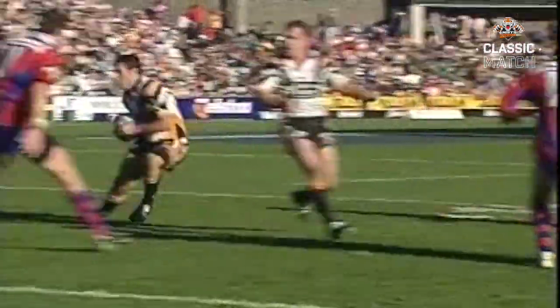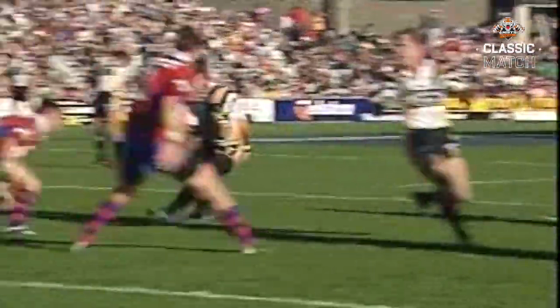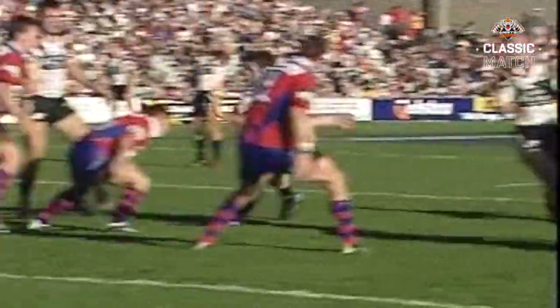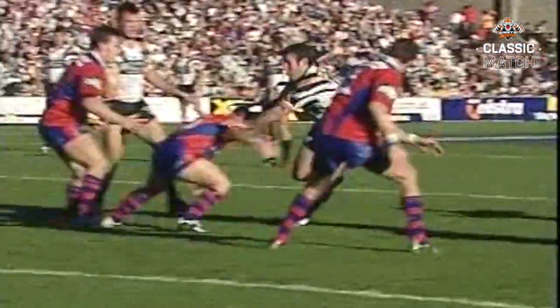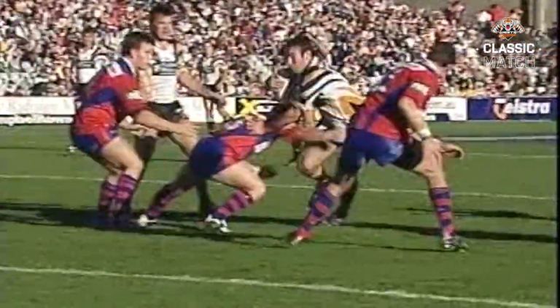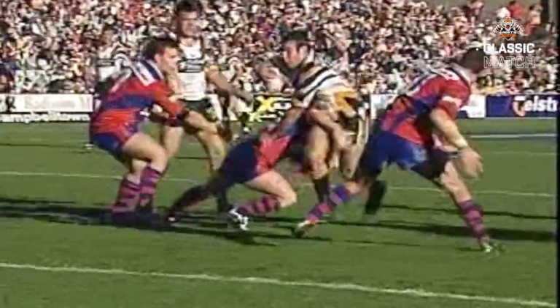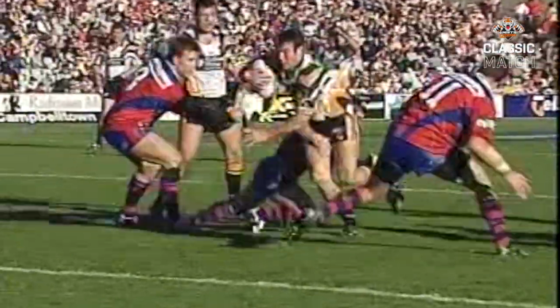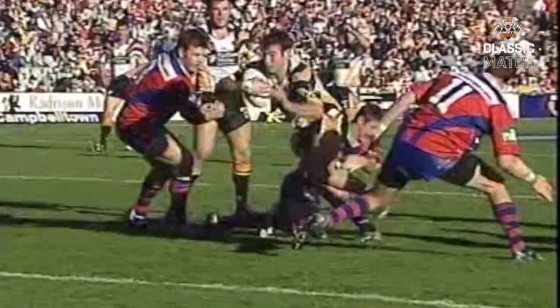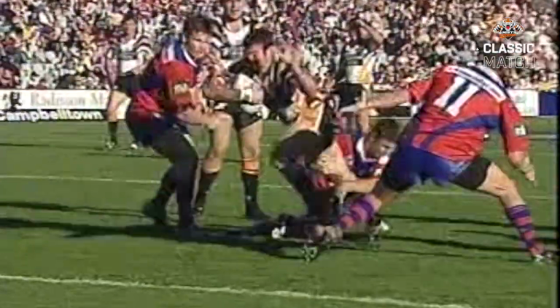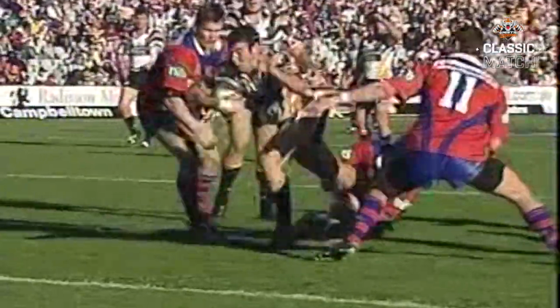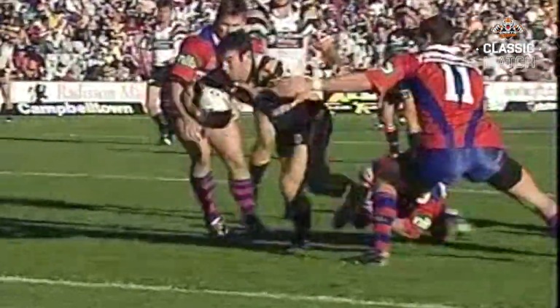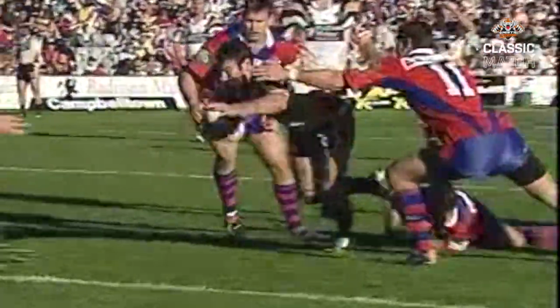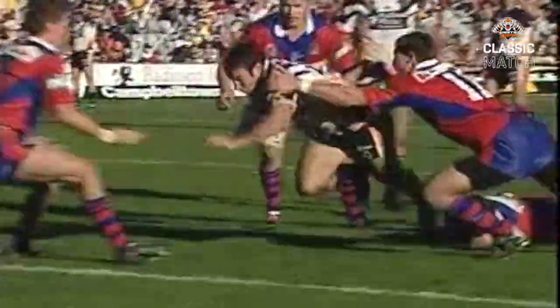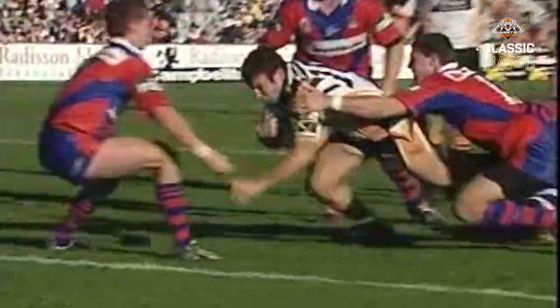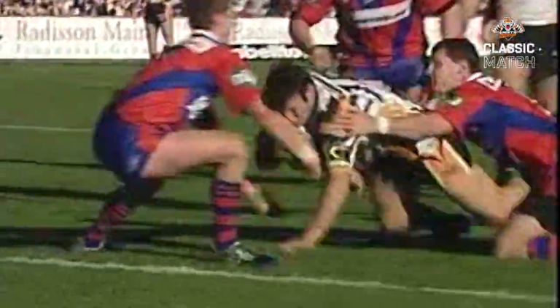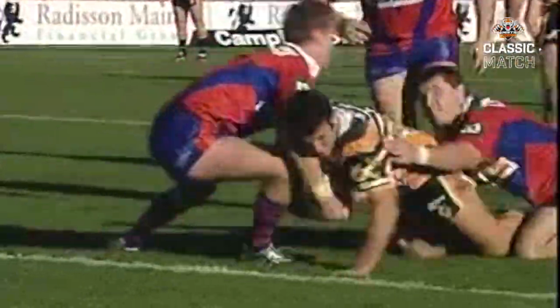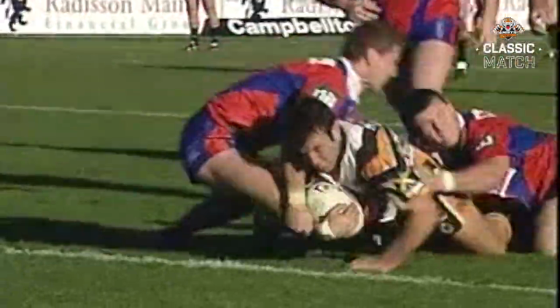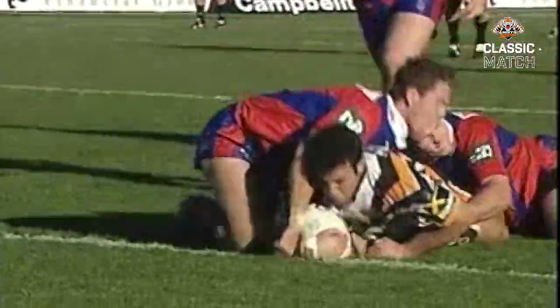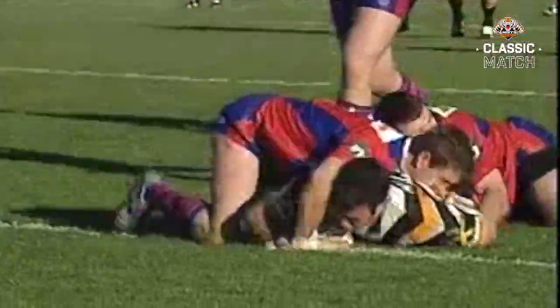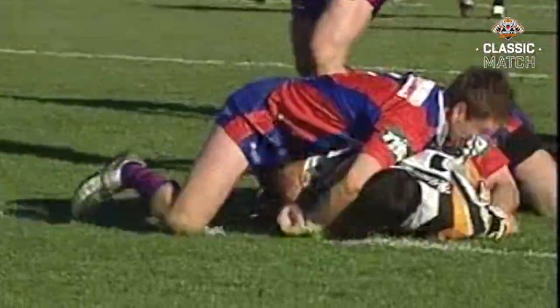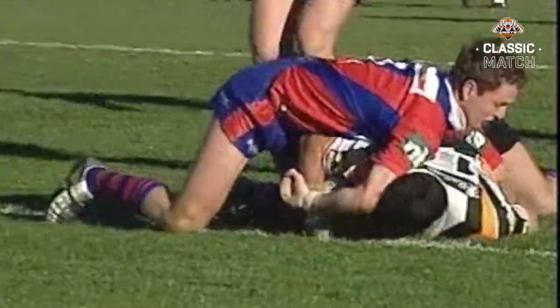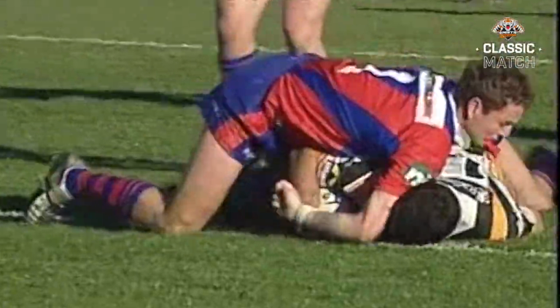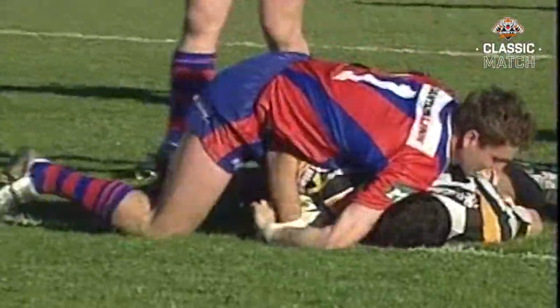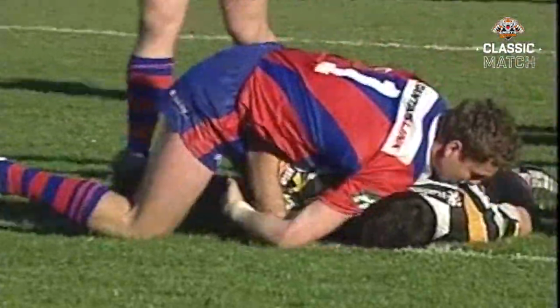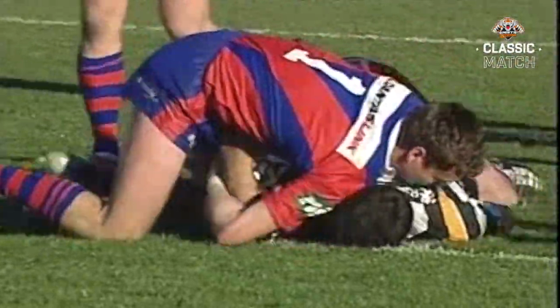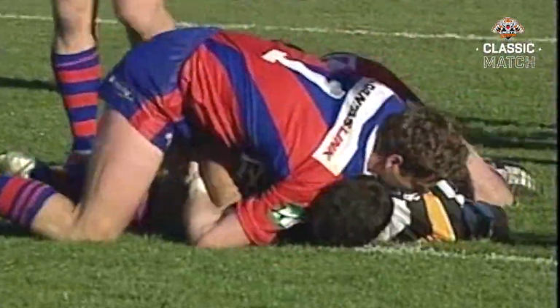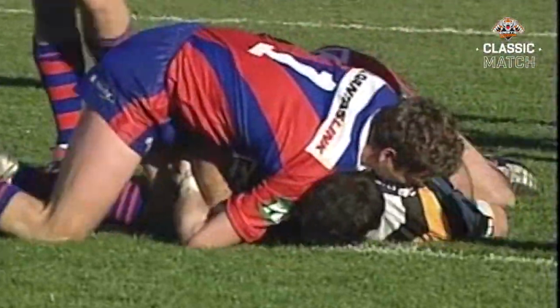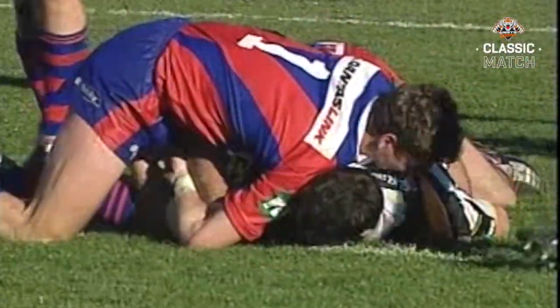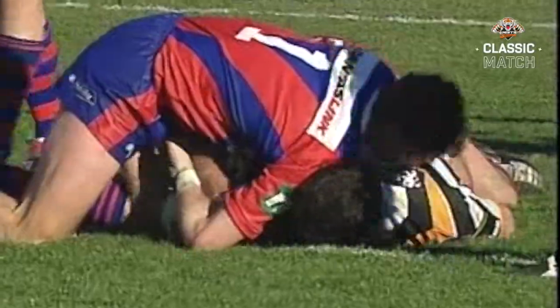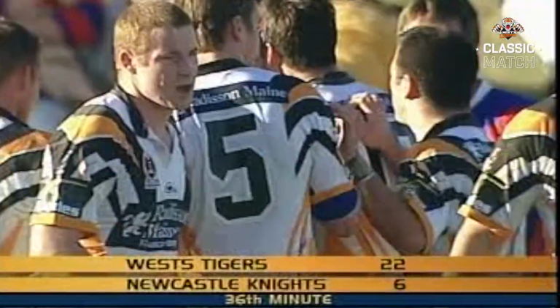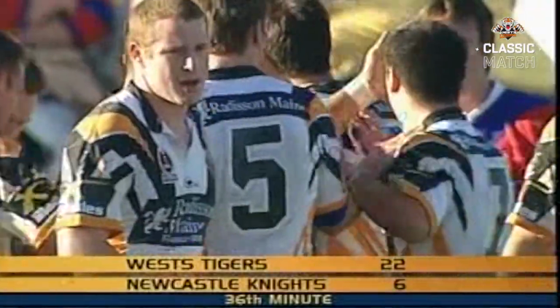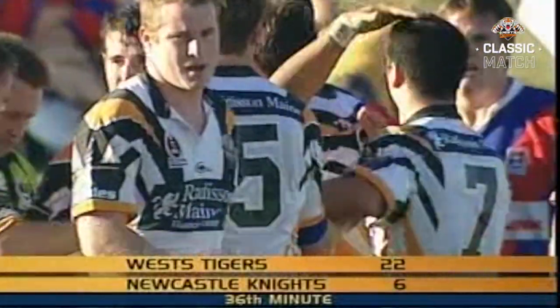It is Anthony Lafrankie! Perfect timing for the home side!